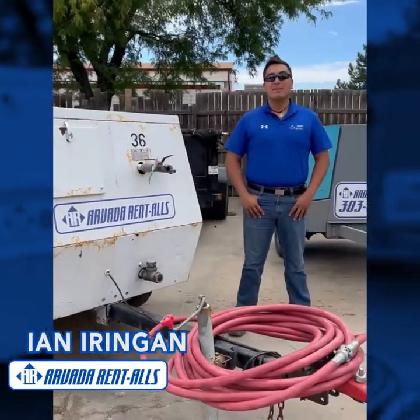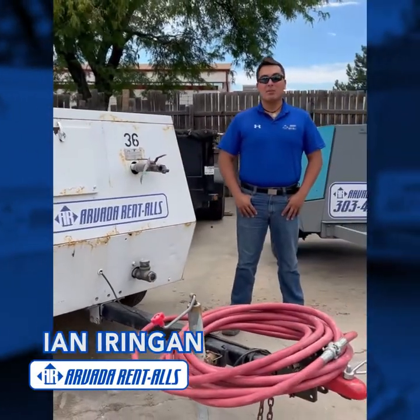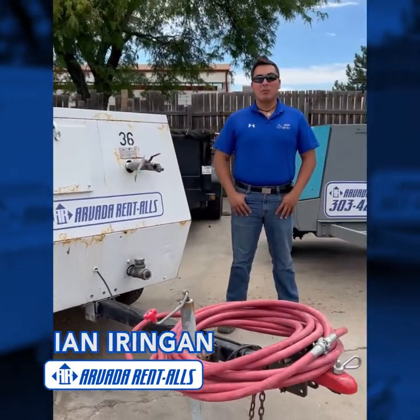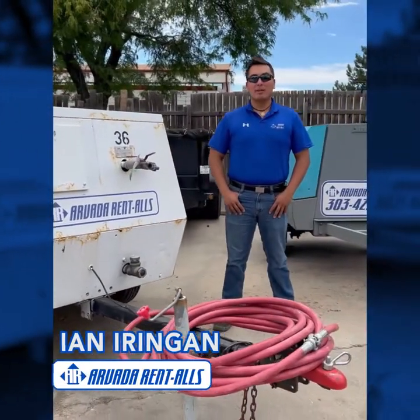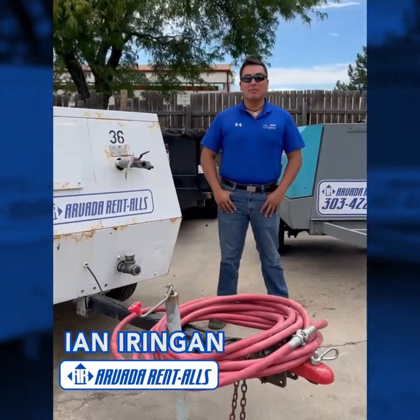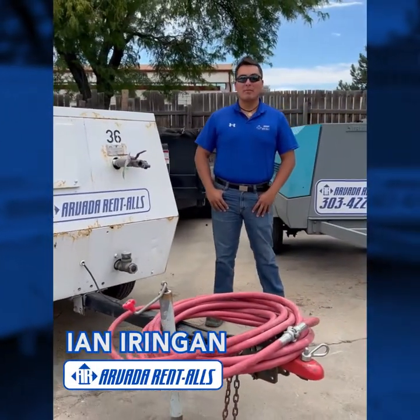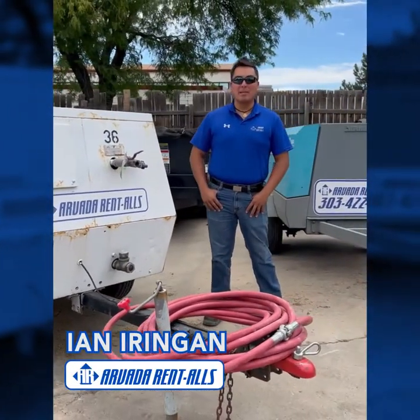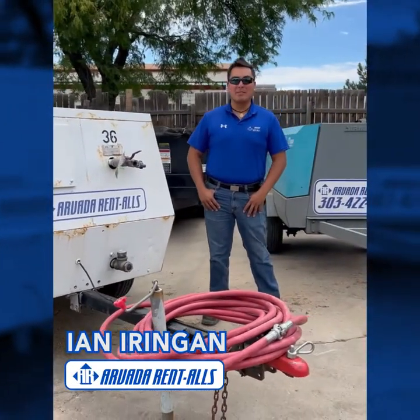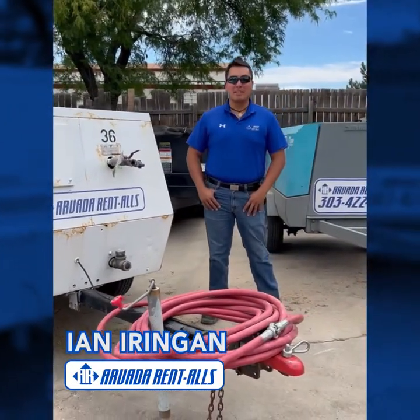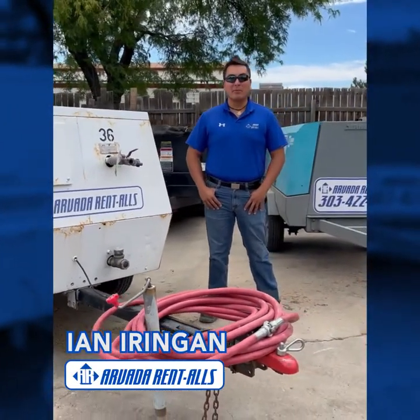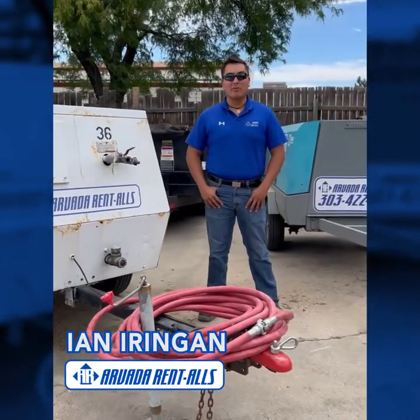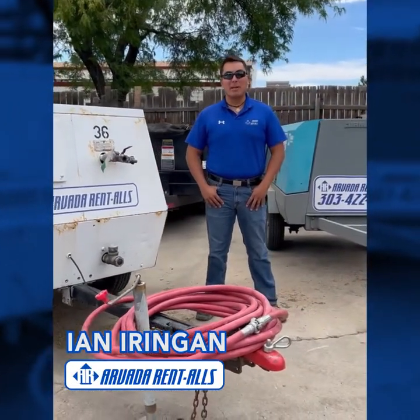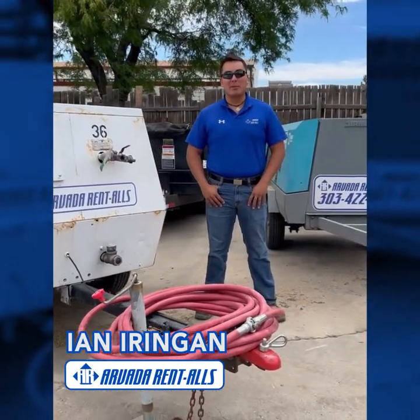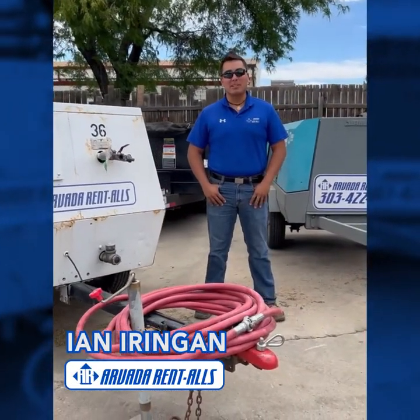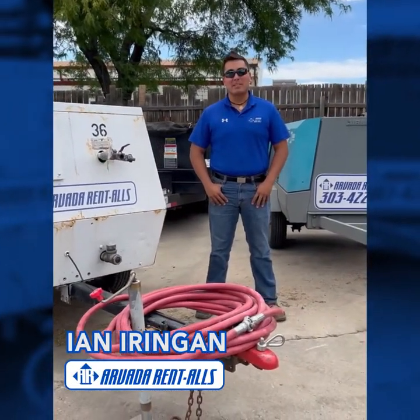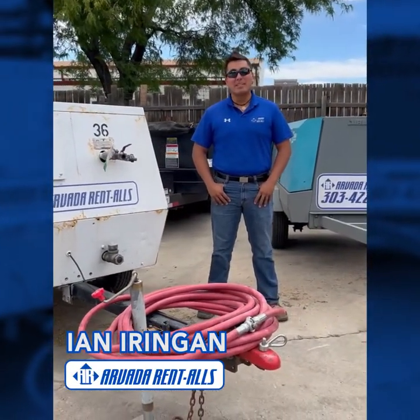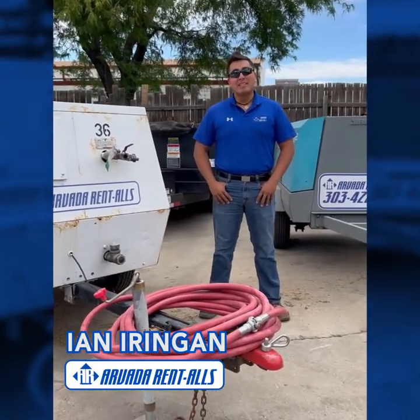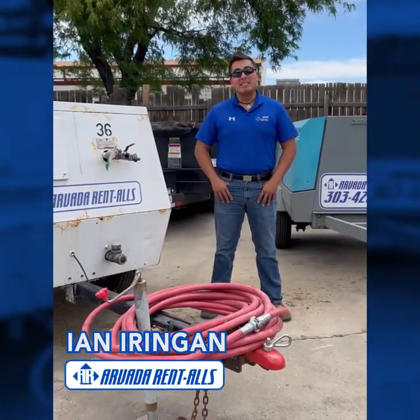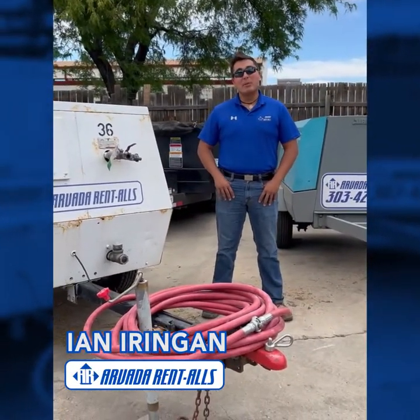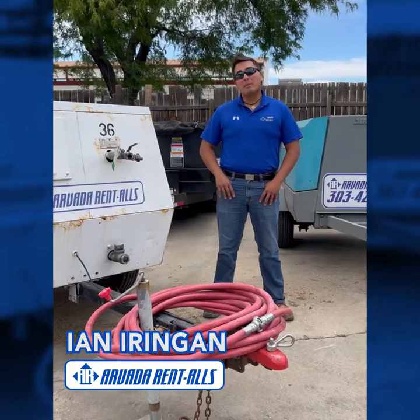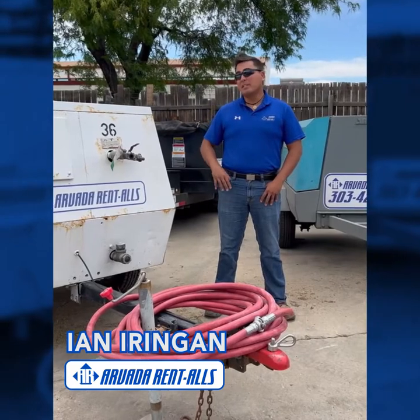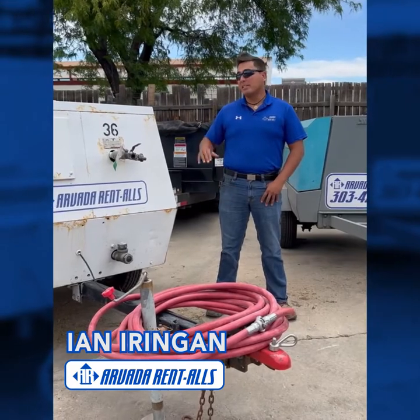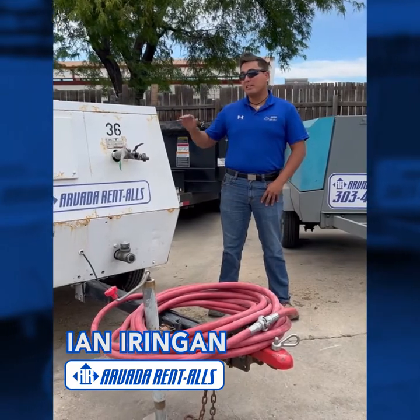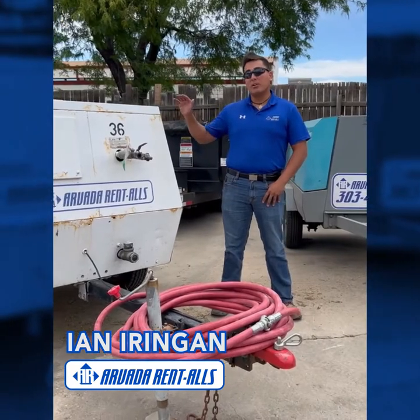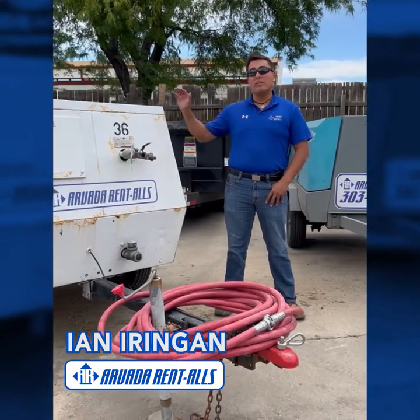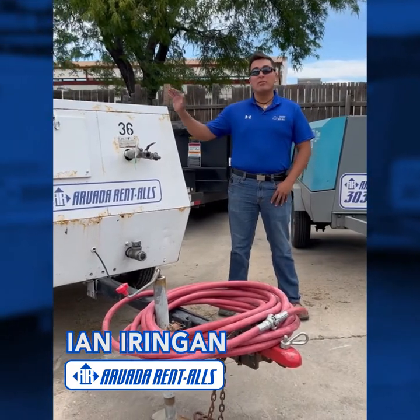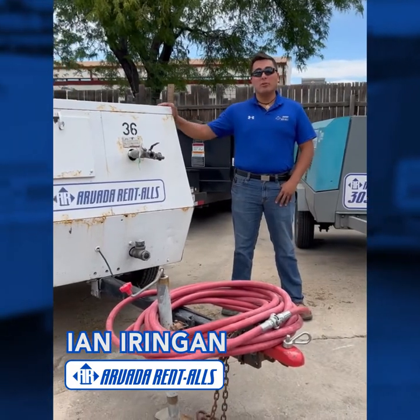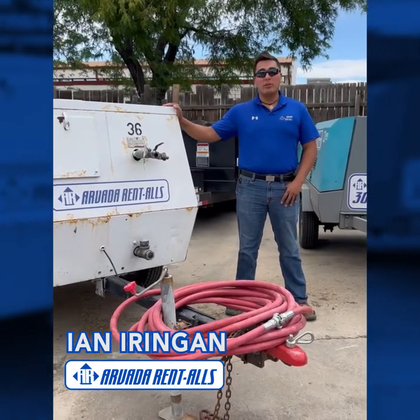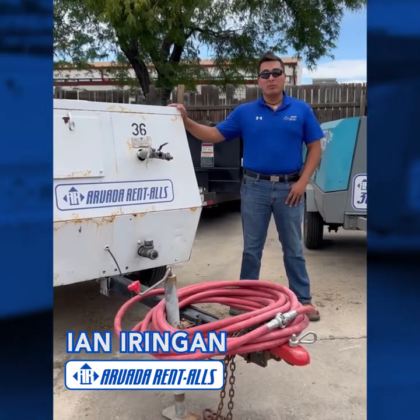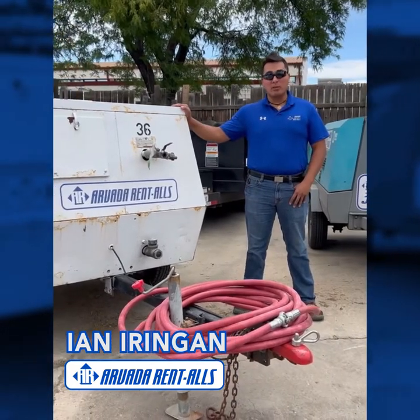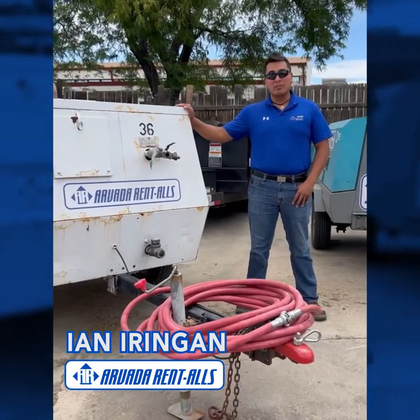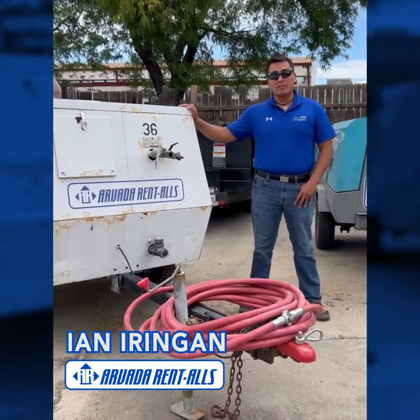Good morning. My name is Ian with Arvada Rentals. Today we're going to be discussing our inventory of compressors.